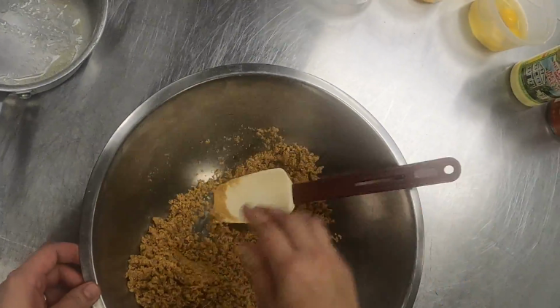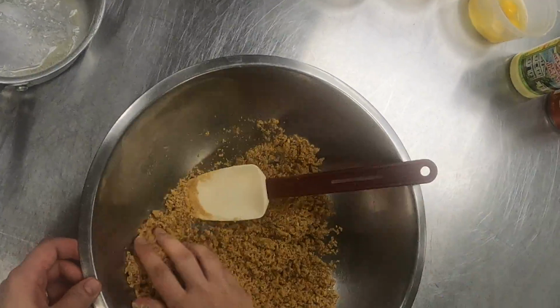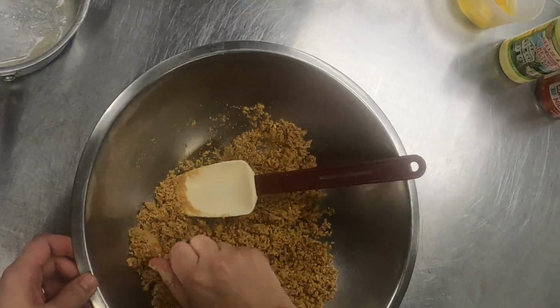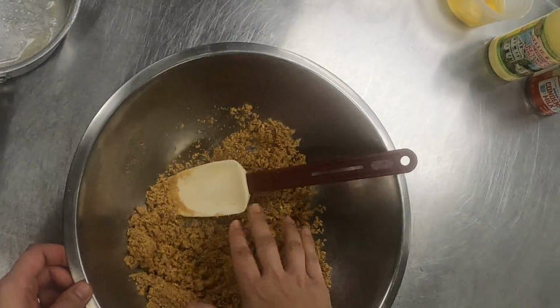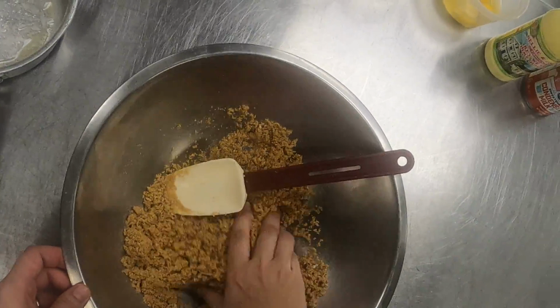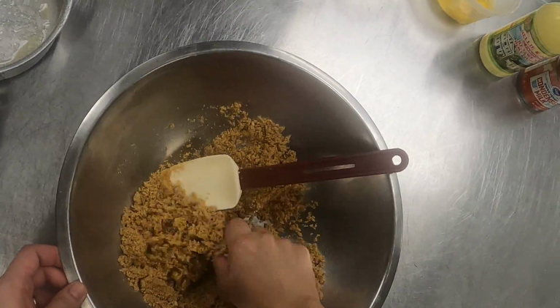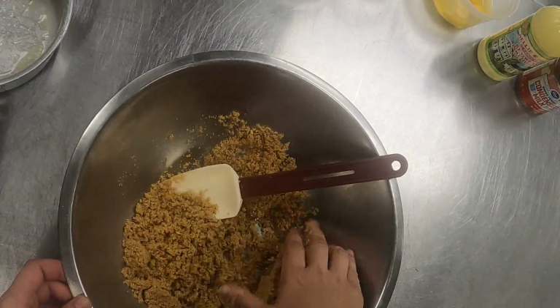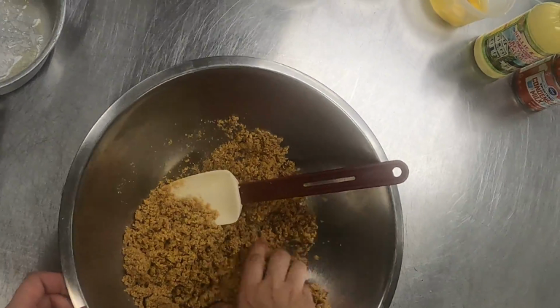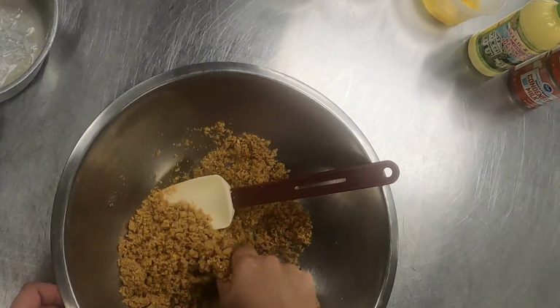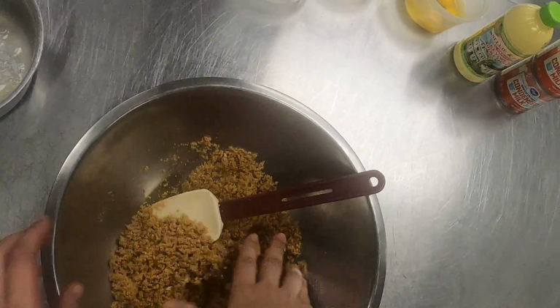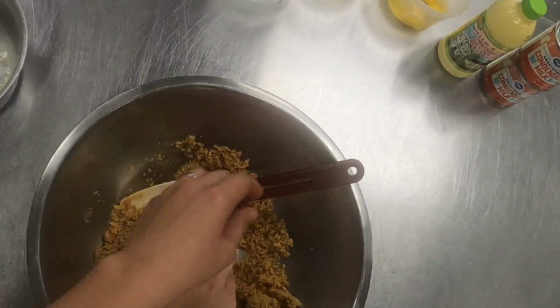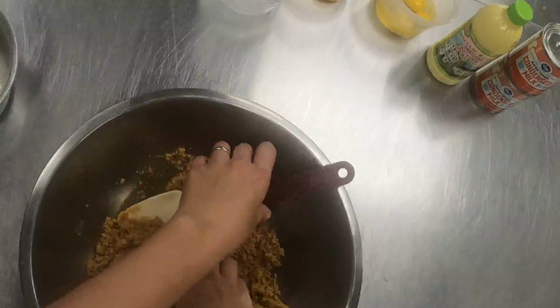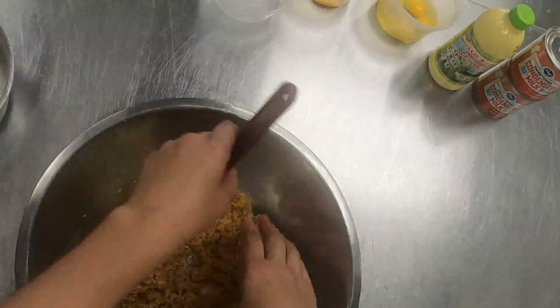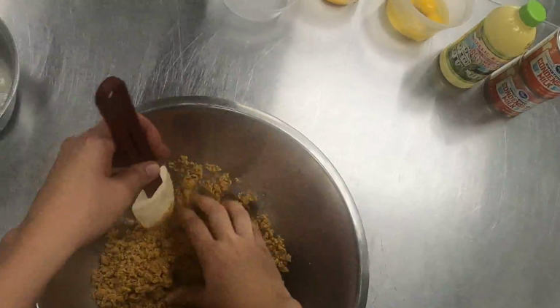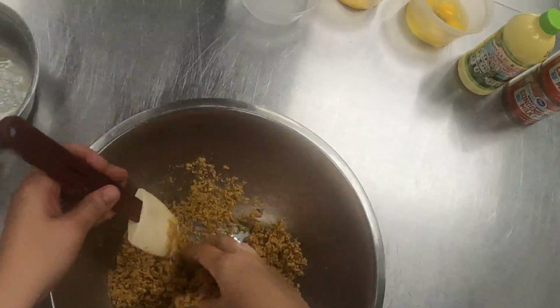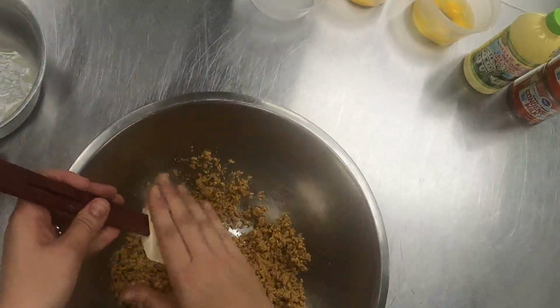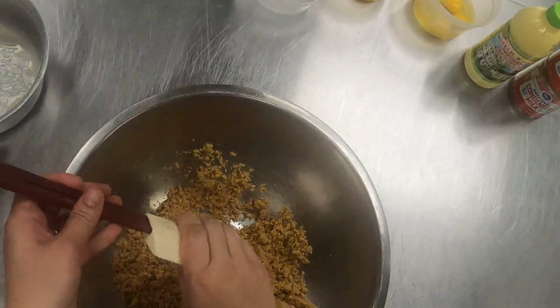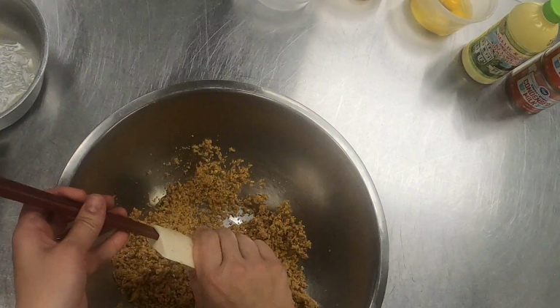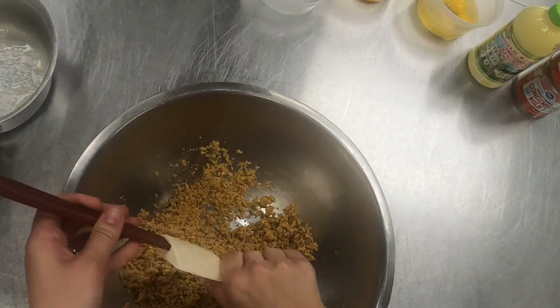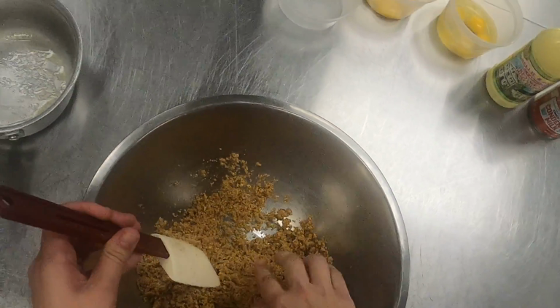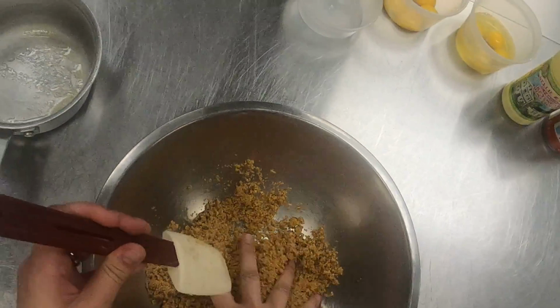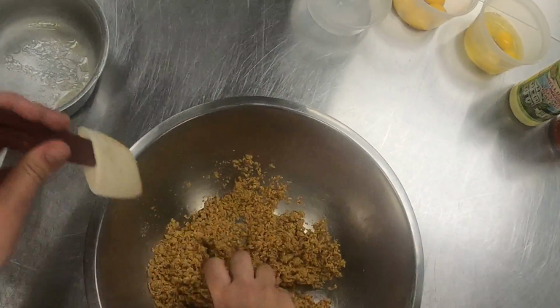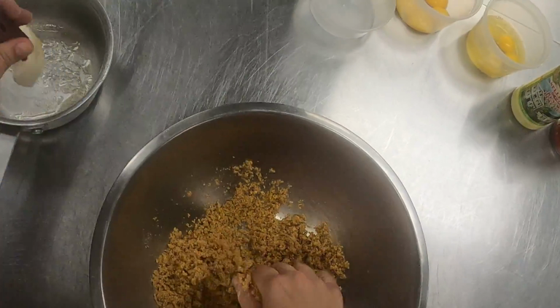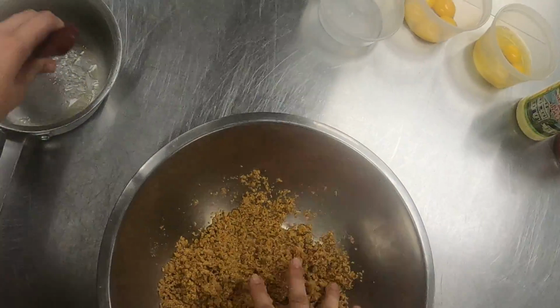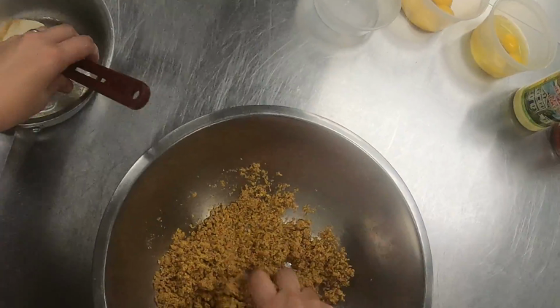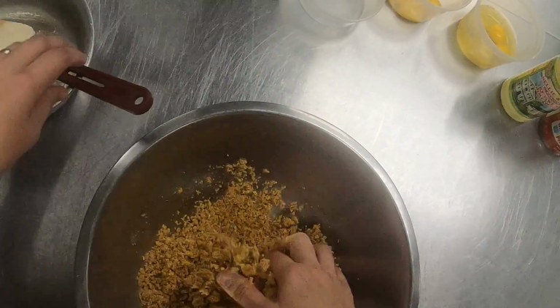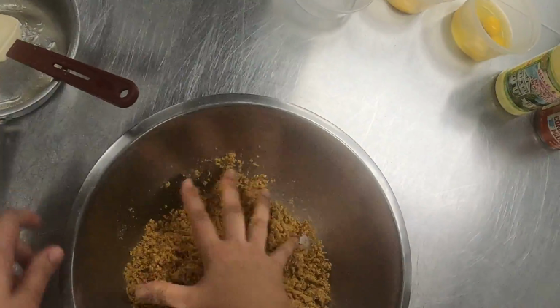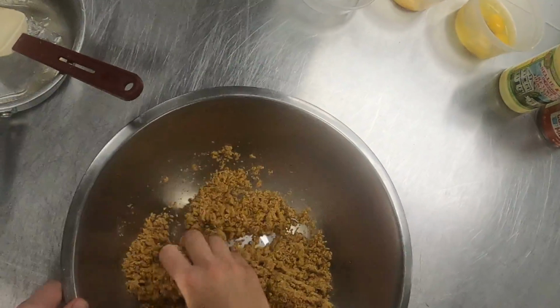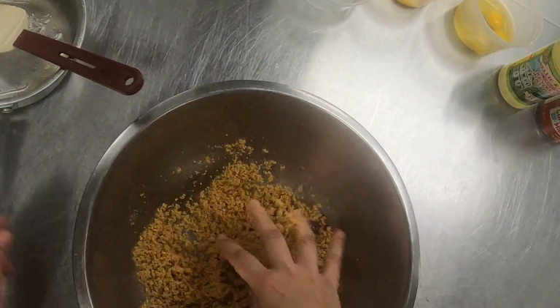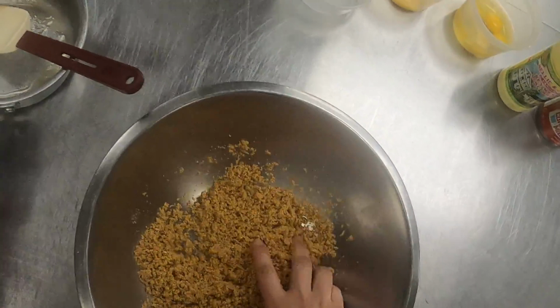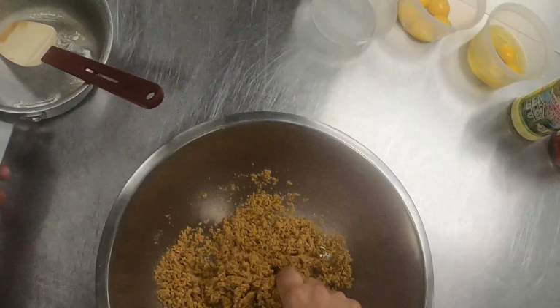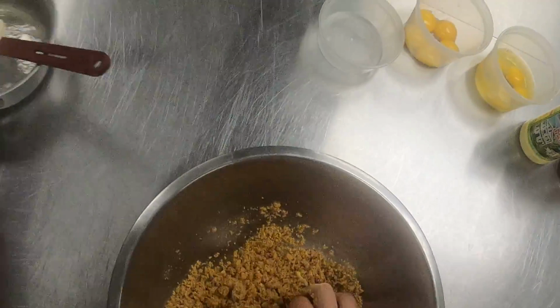If you need to get in there with your hands to make sure it's all evenly distributed, that's fine.